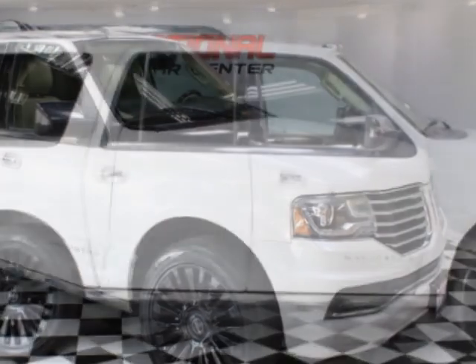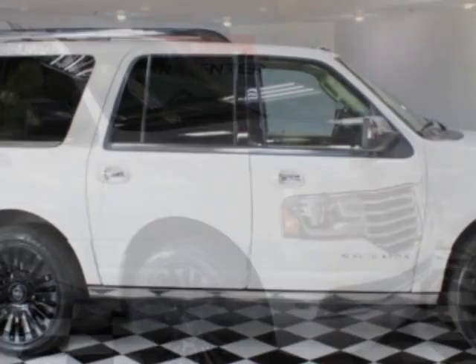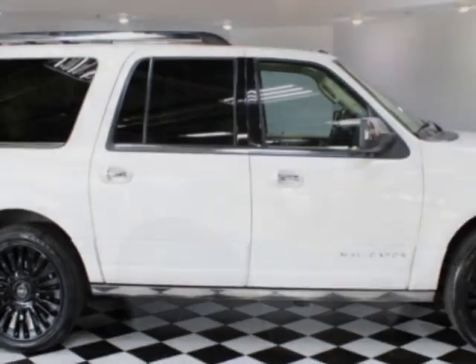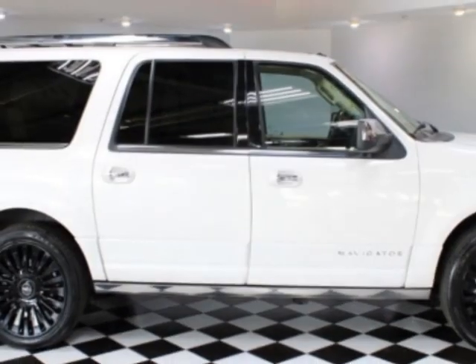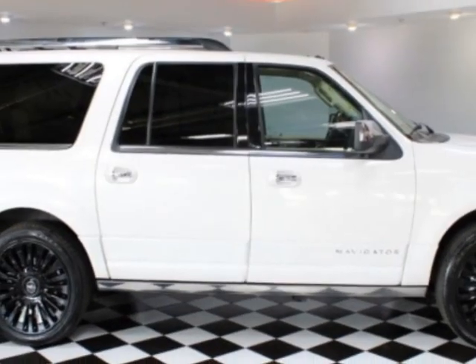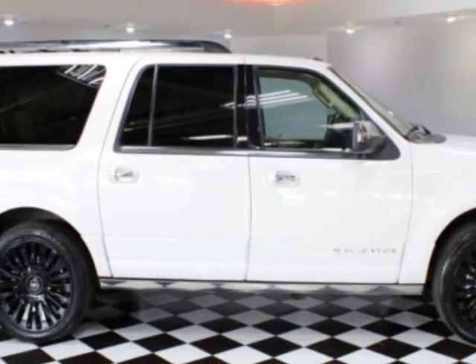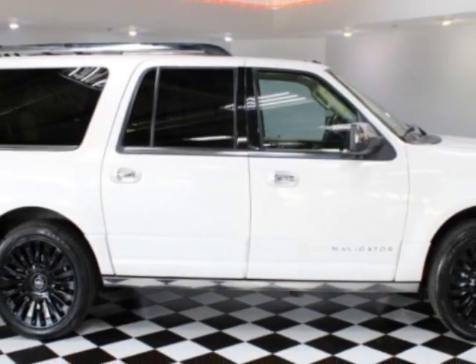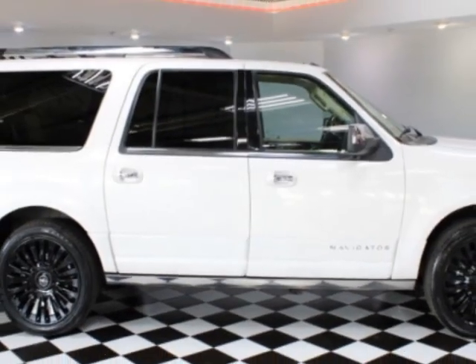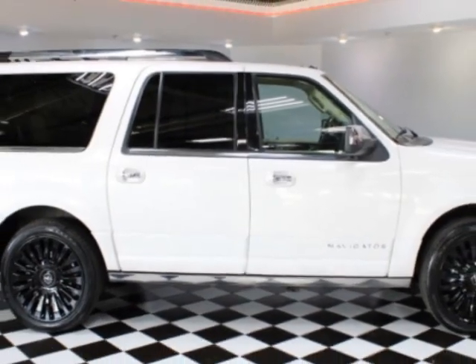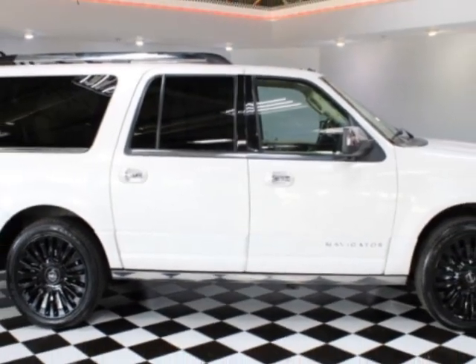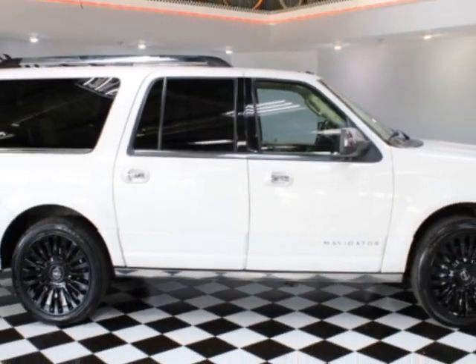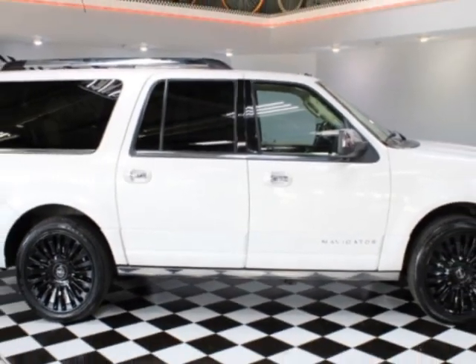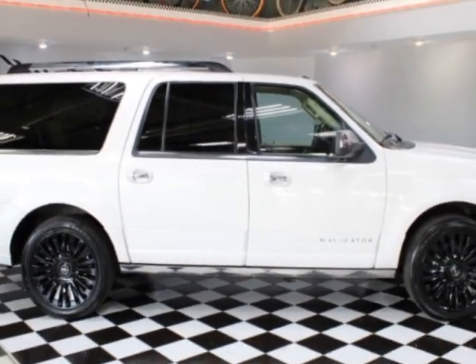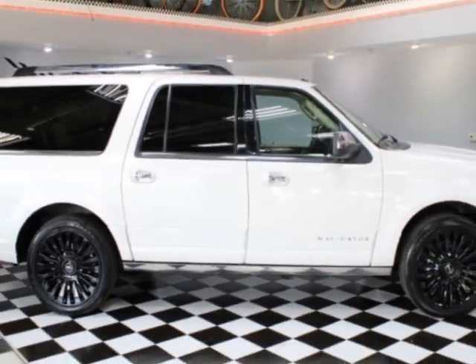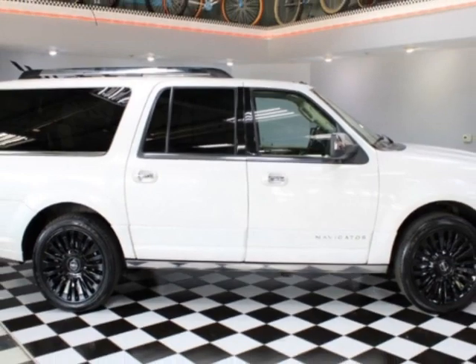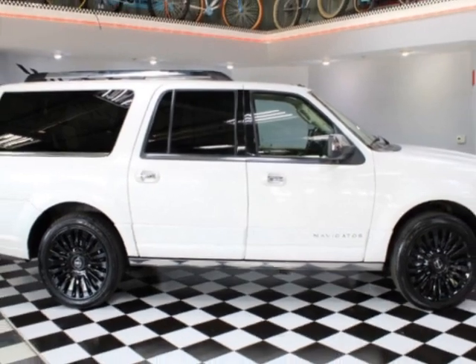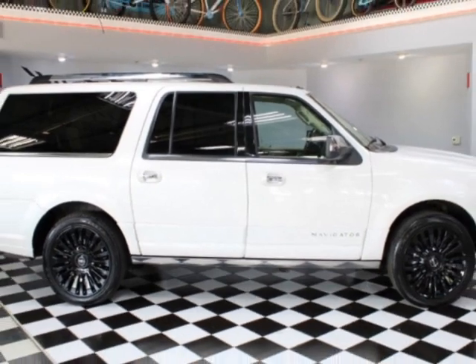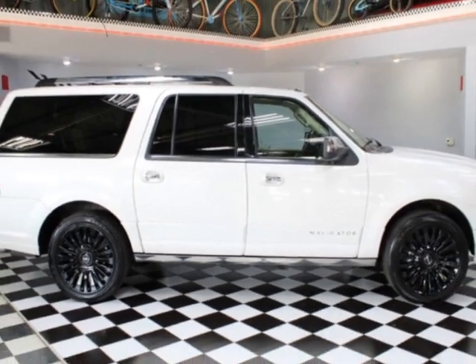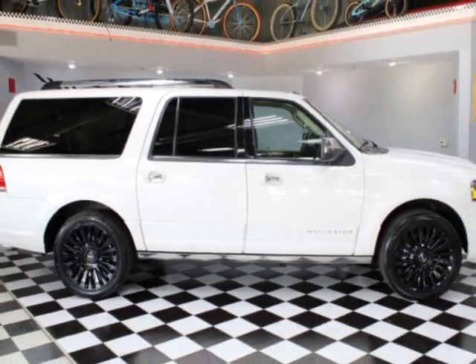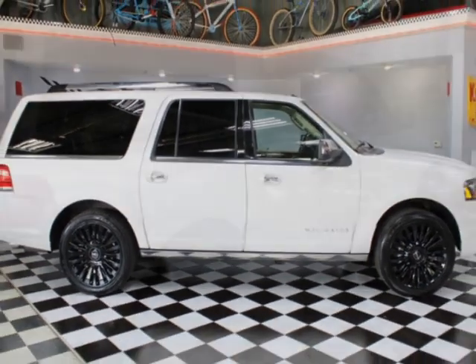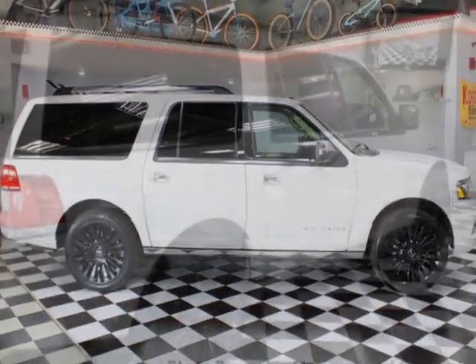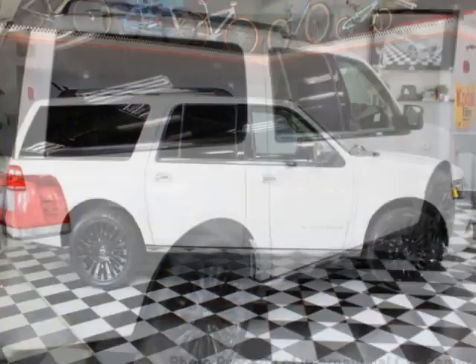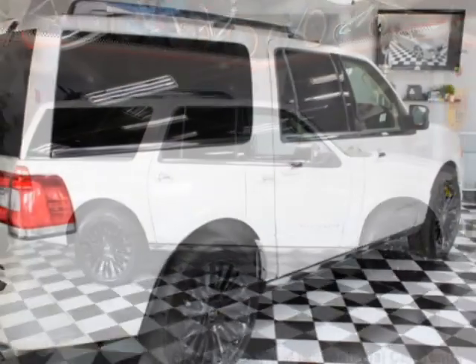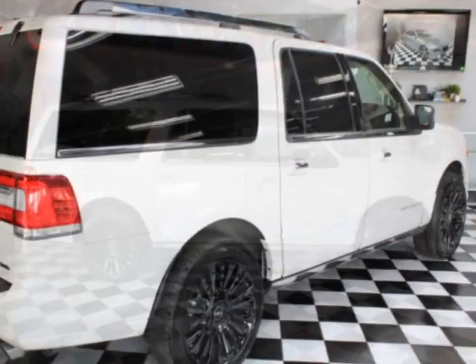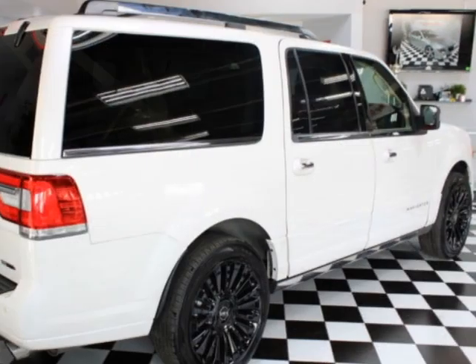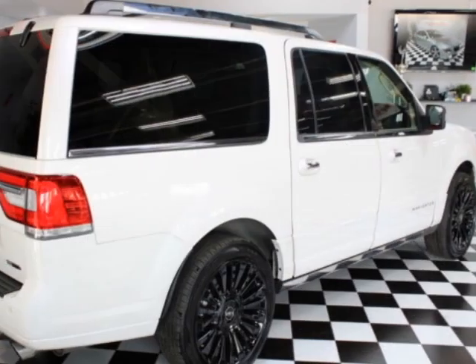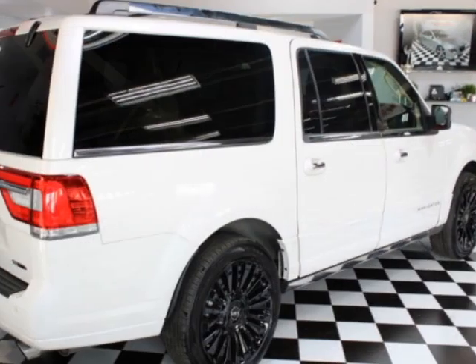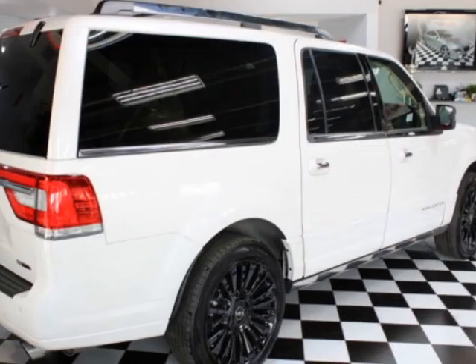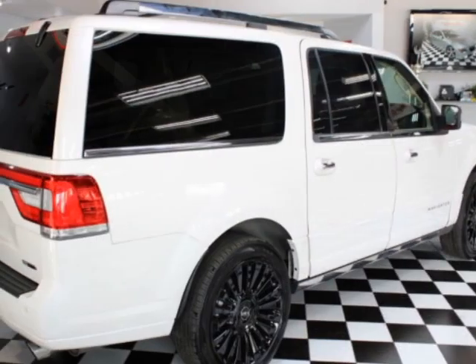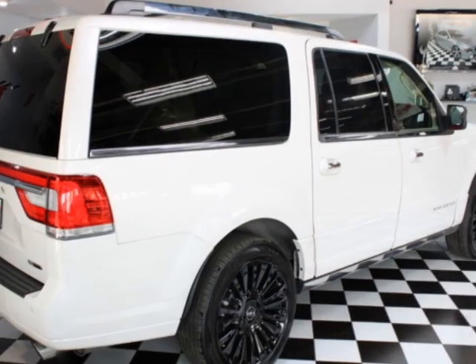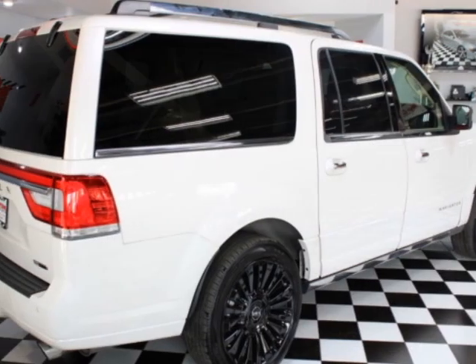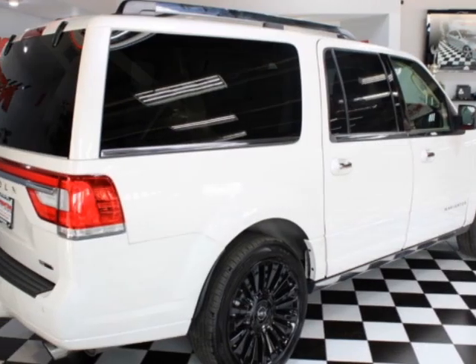This vehicle gets an estimated 15 miles per gallon in the city, and an estimated 19 on the highway.